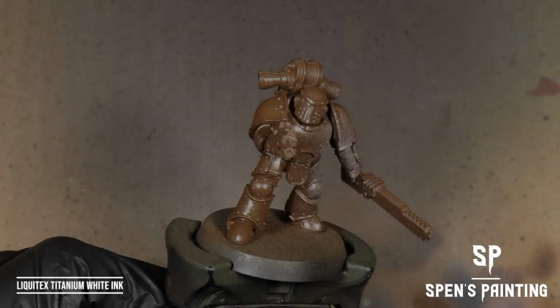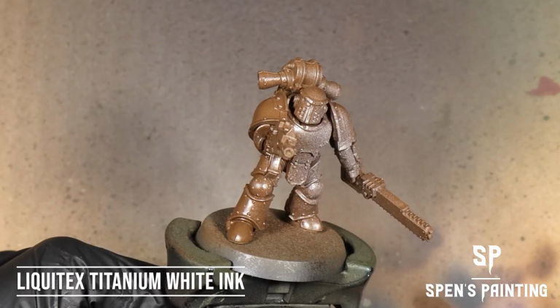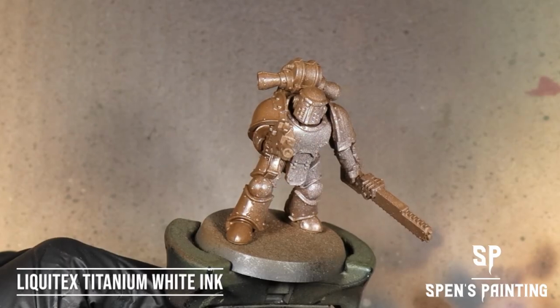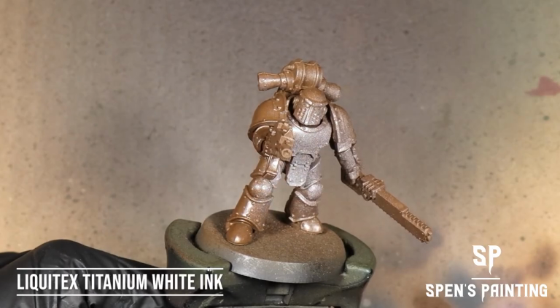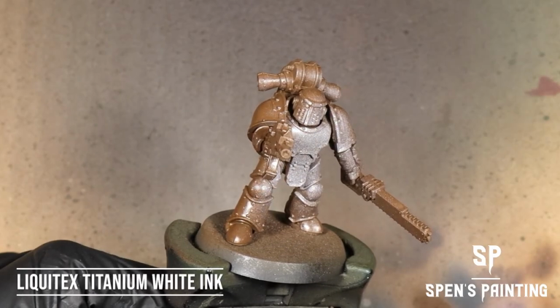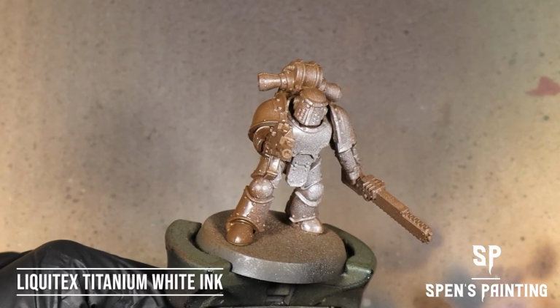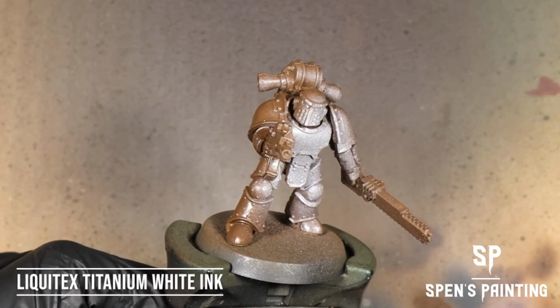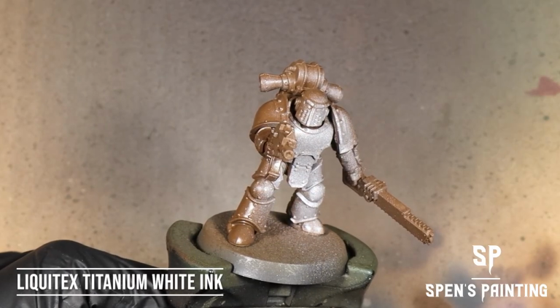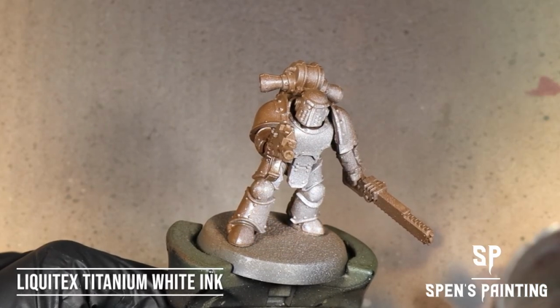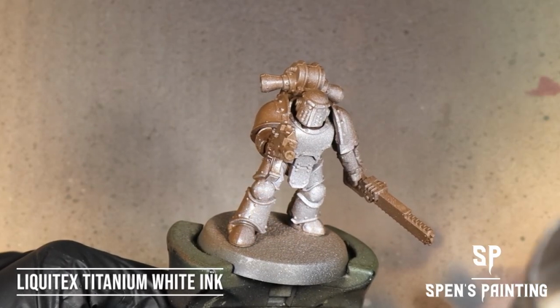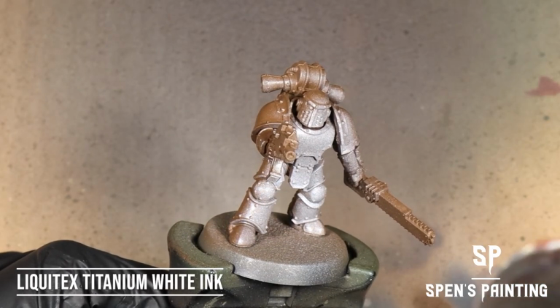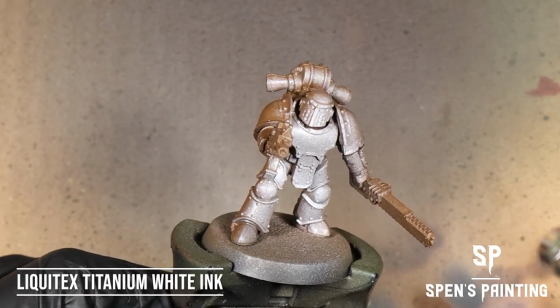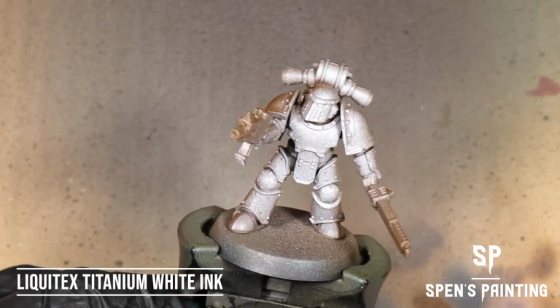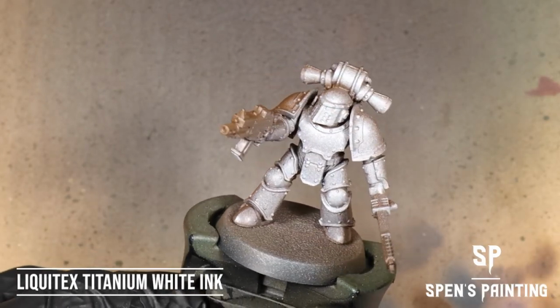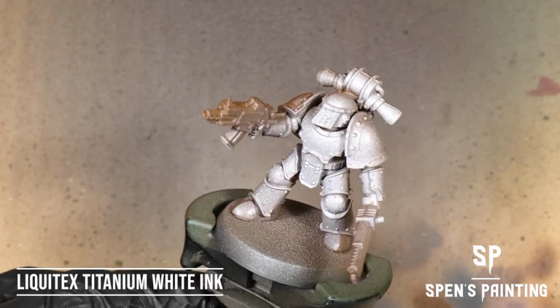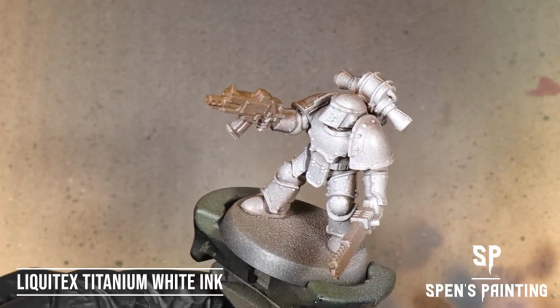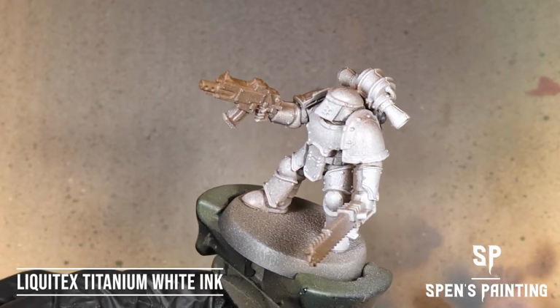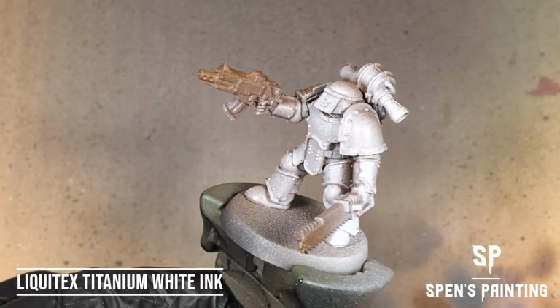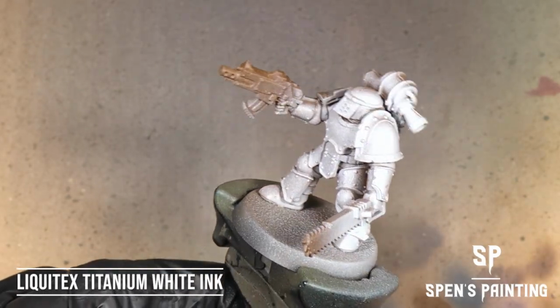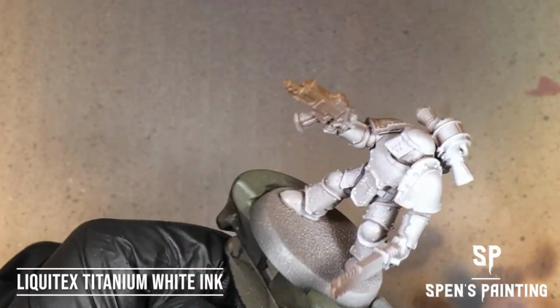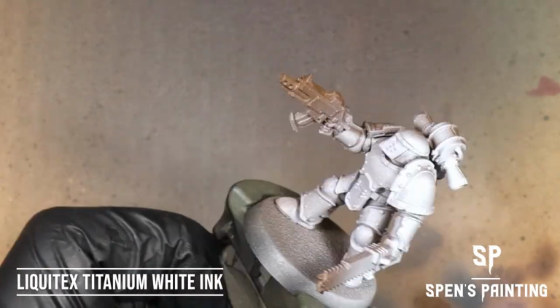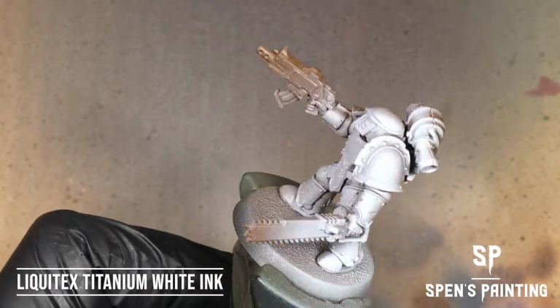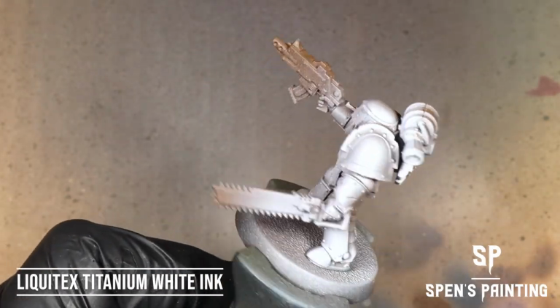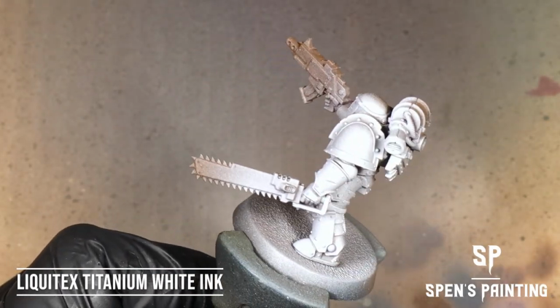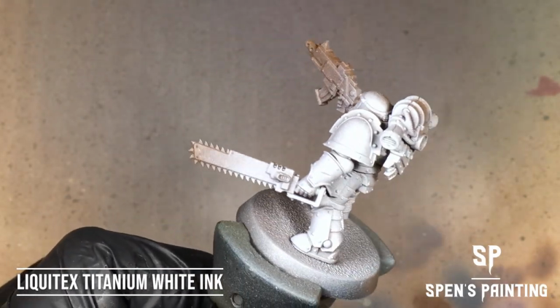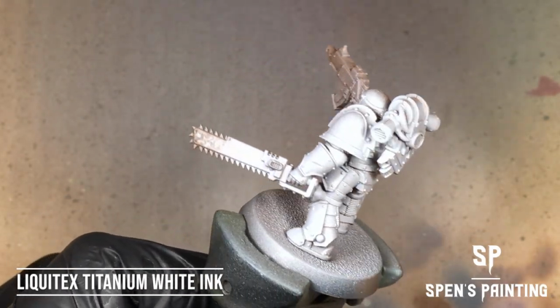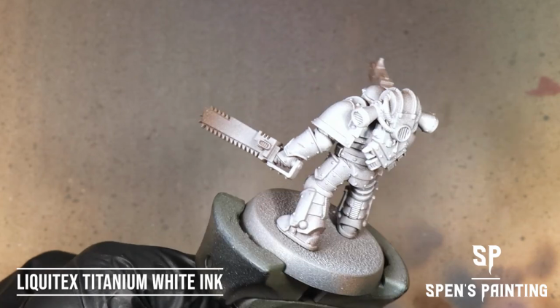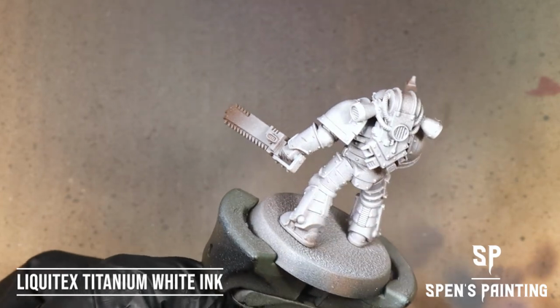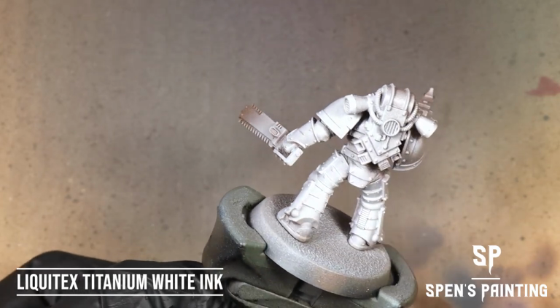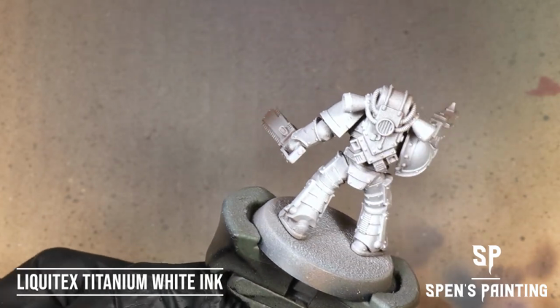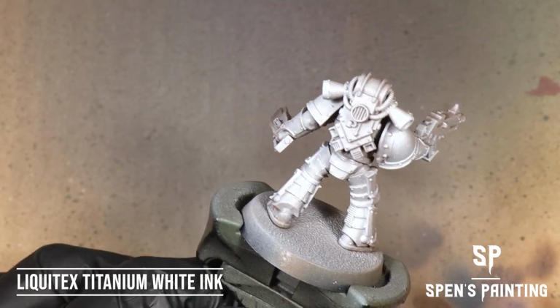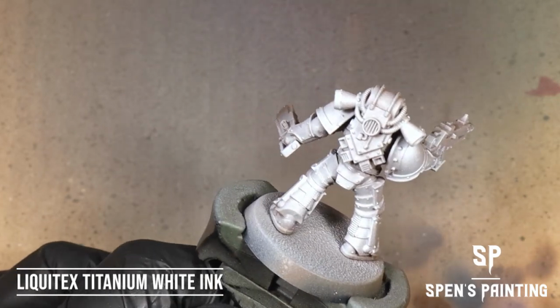Then we're going to use Liquitex Titanium White Ink and just spray that all over the model for our nice white bright armor.